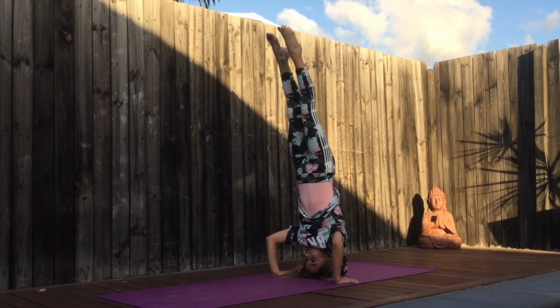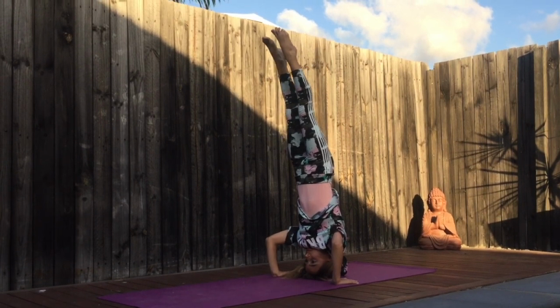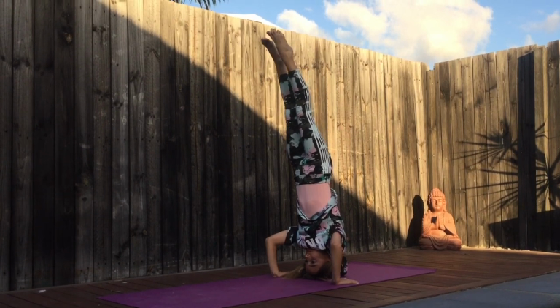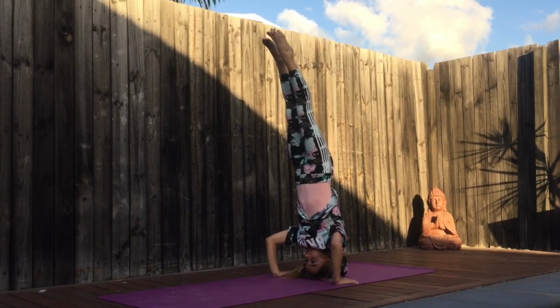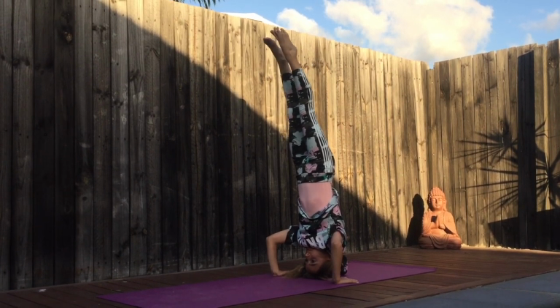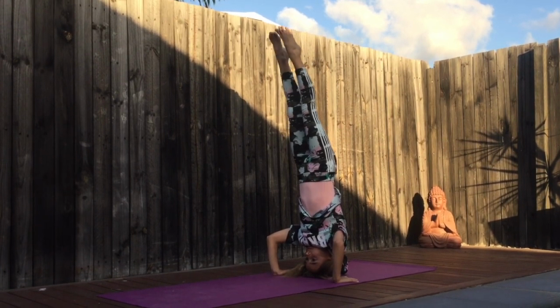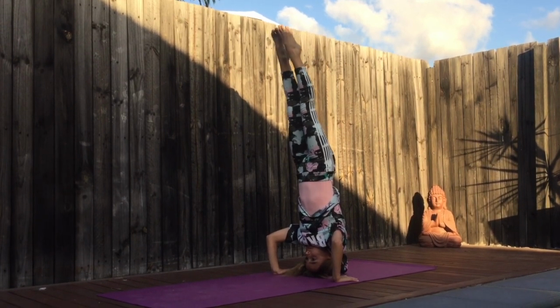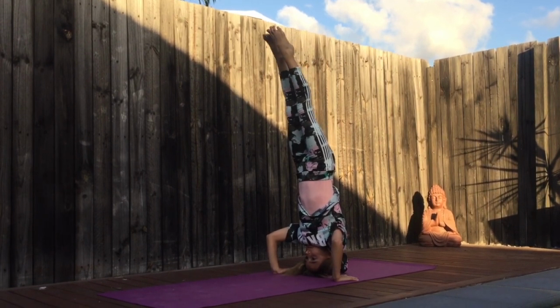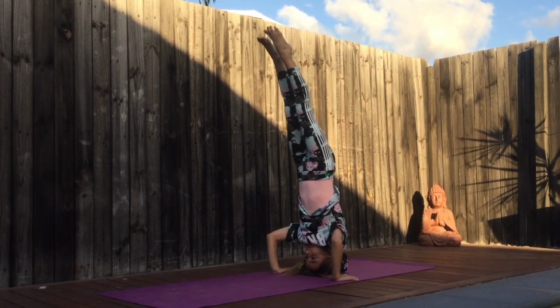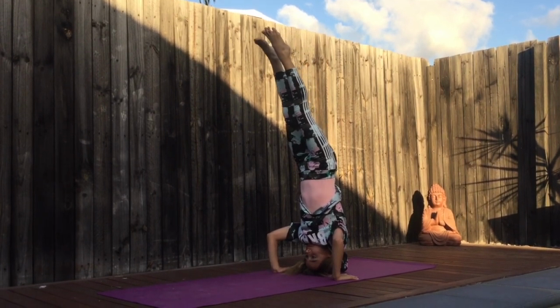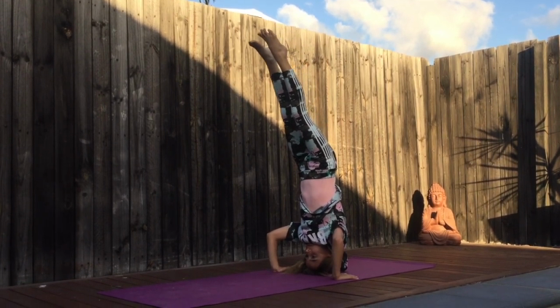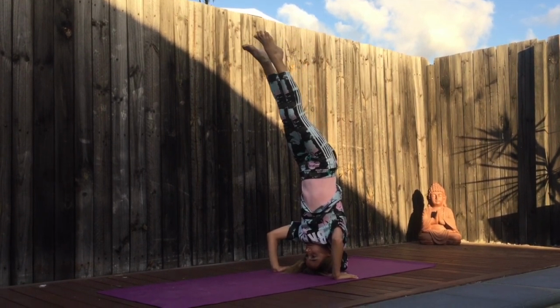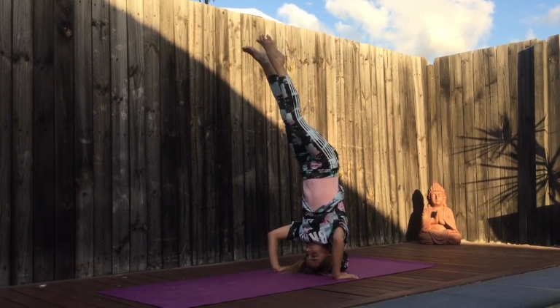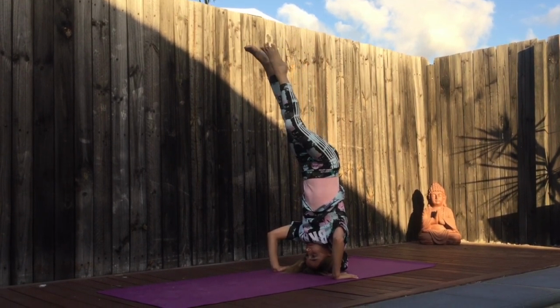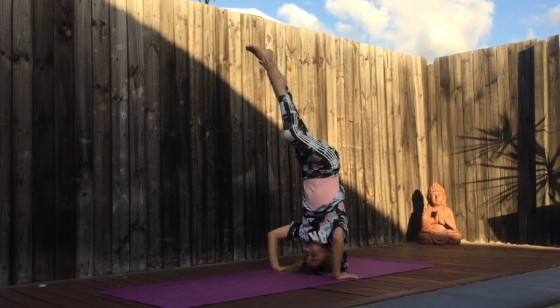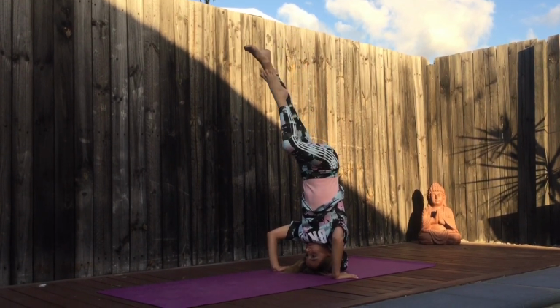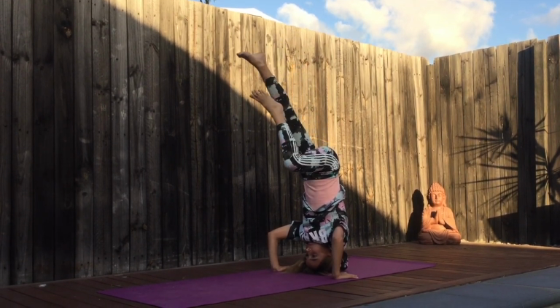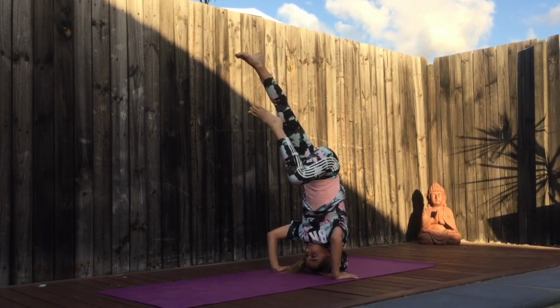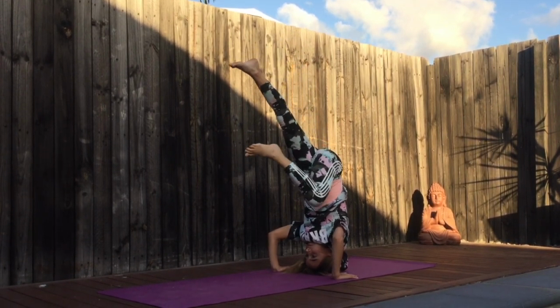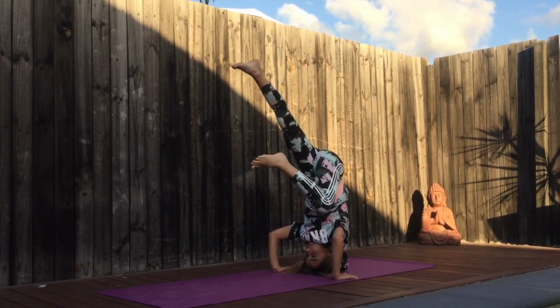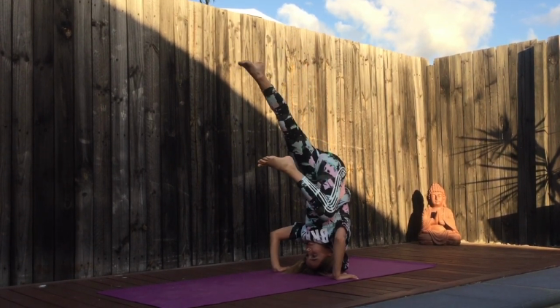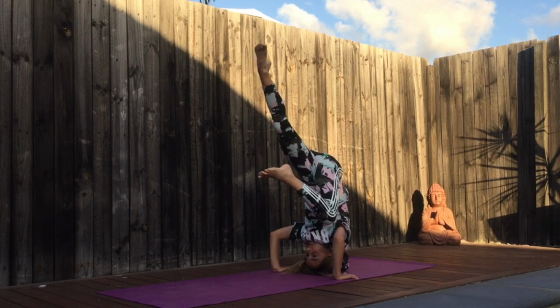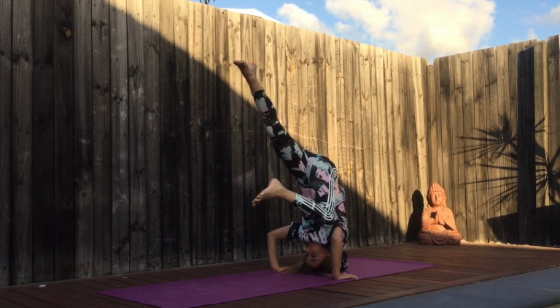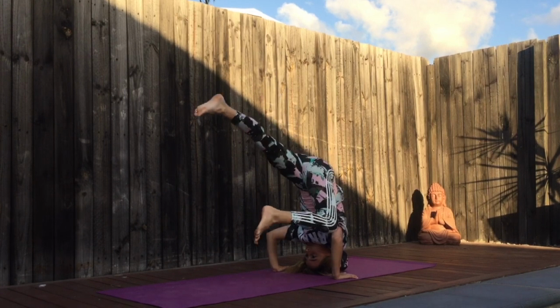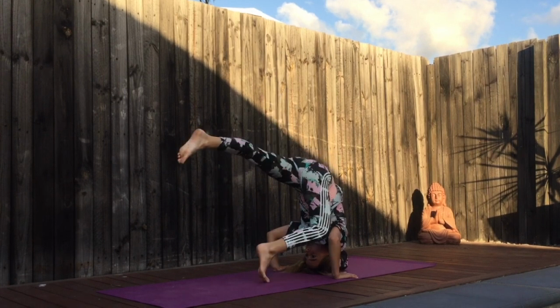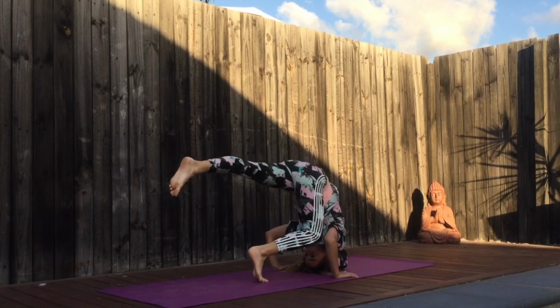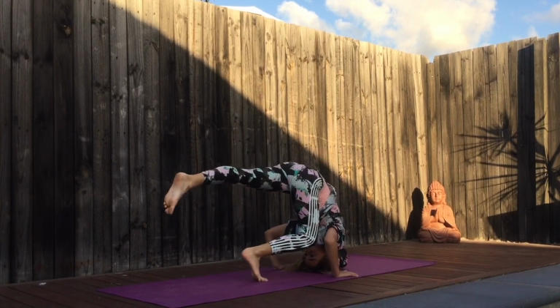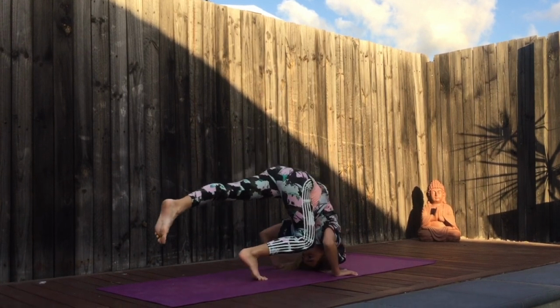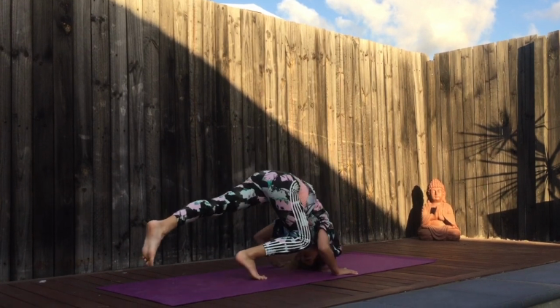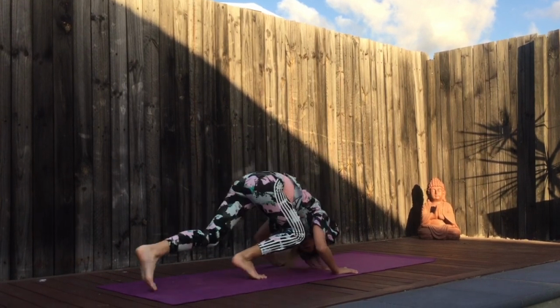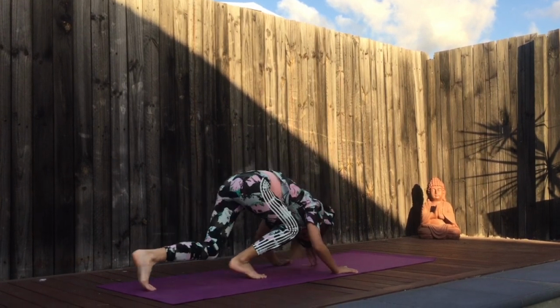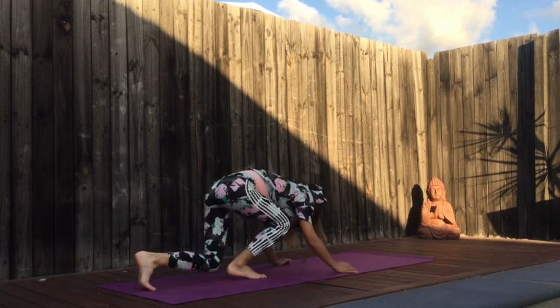Come down whenever you want, and use your arms if you need.